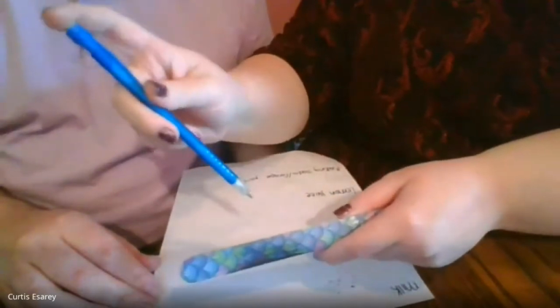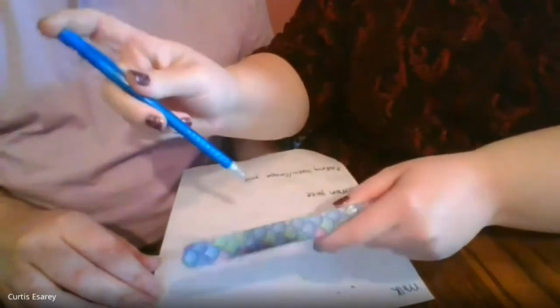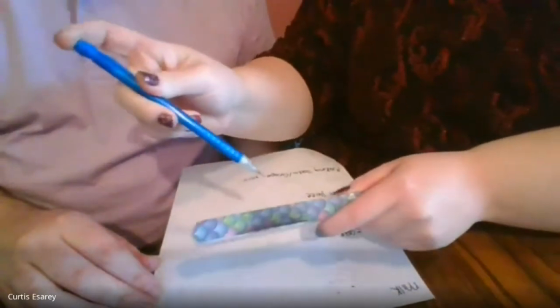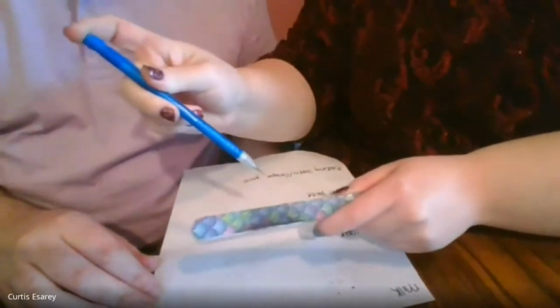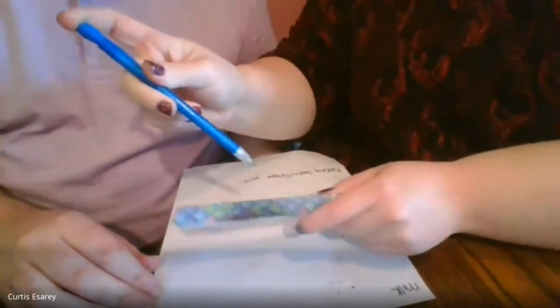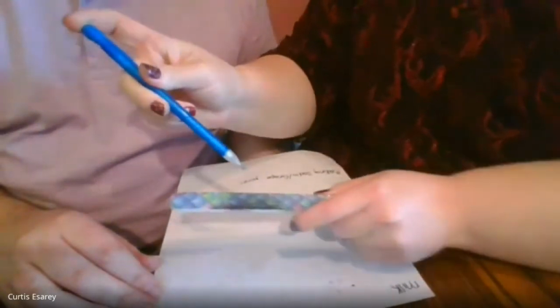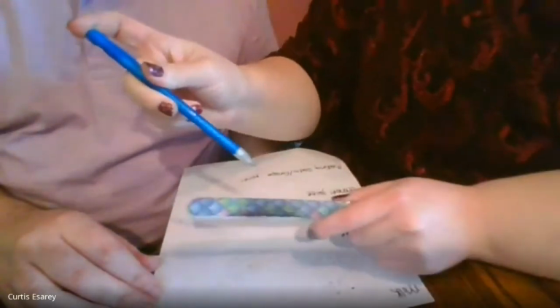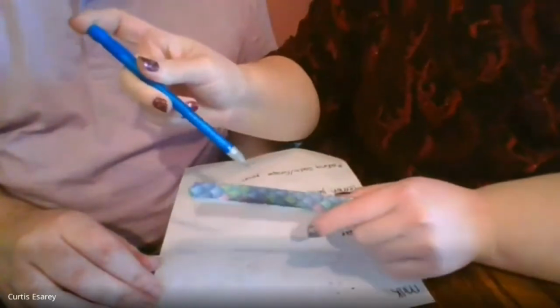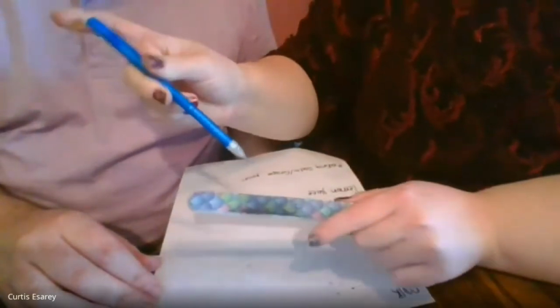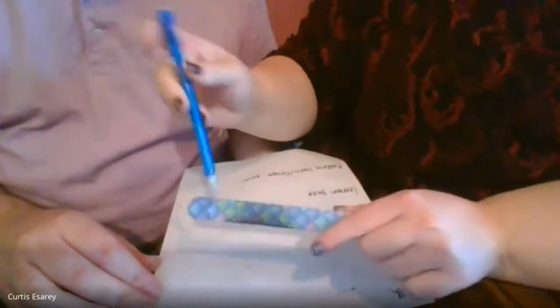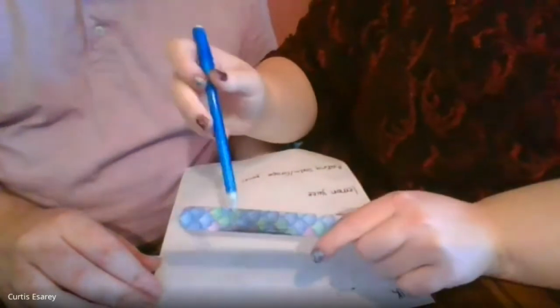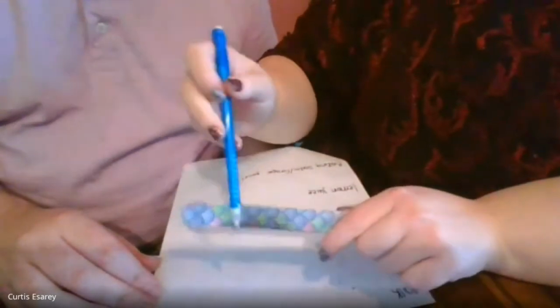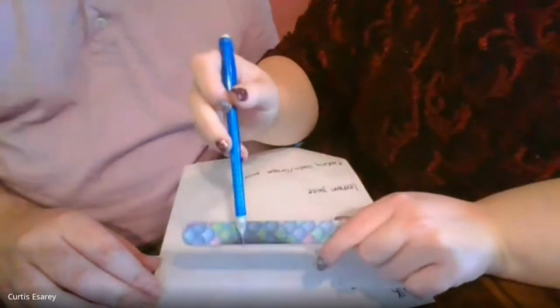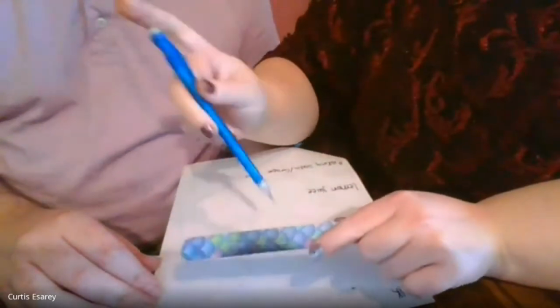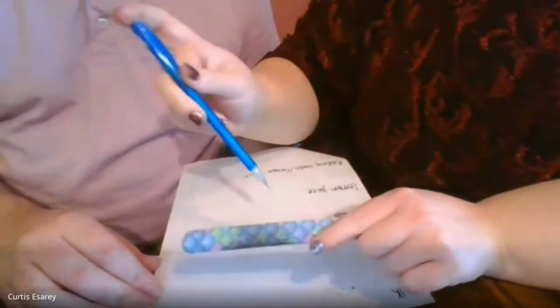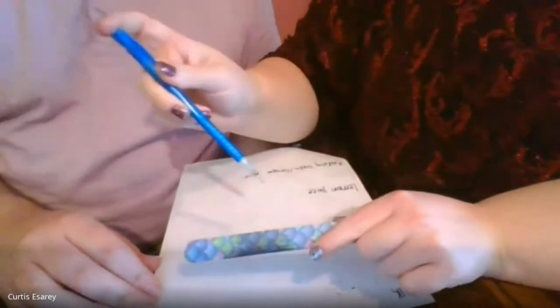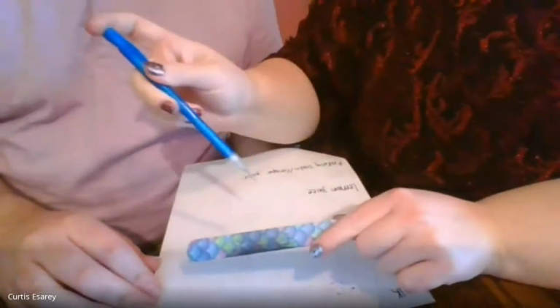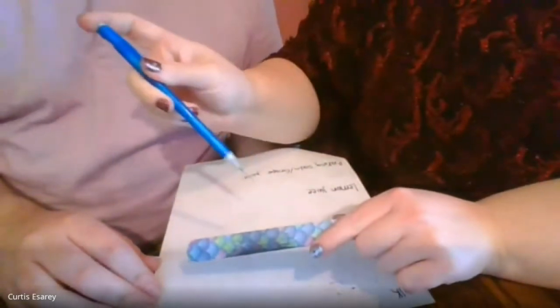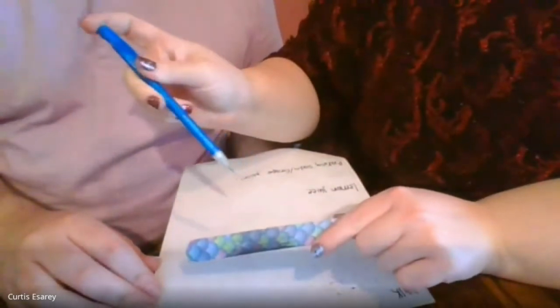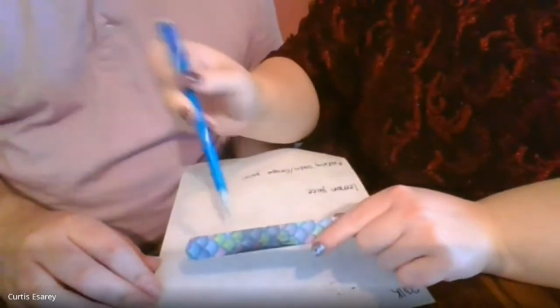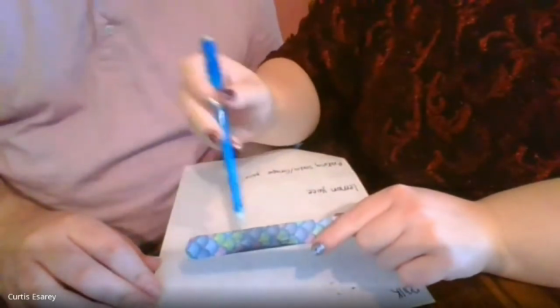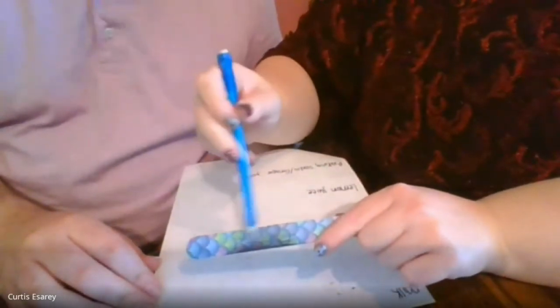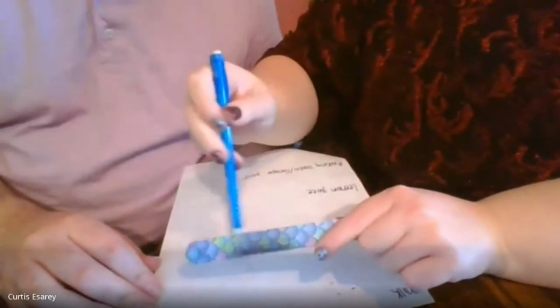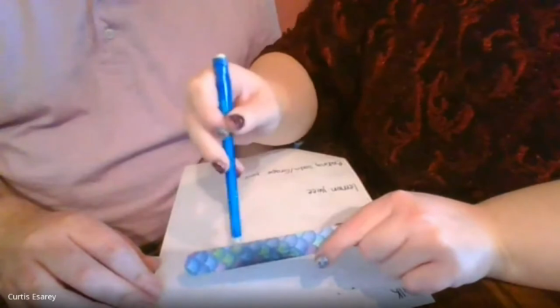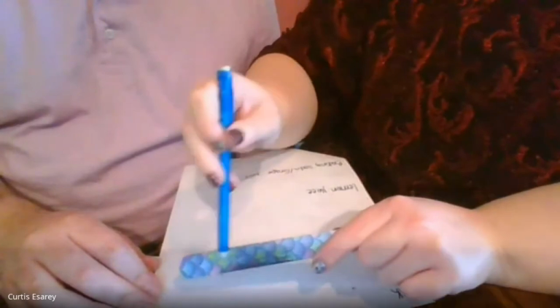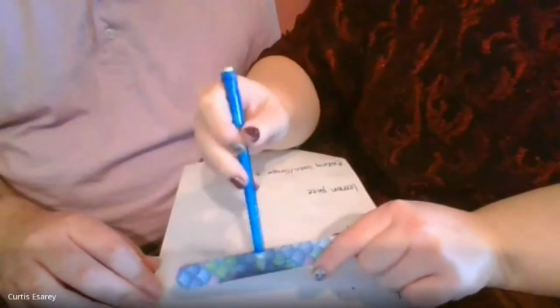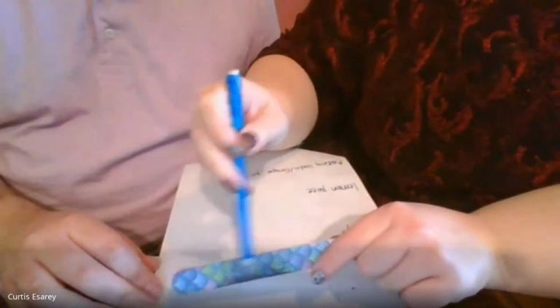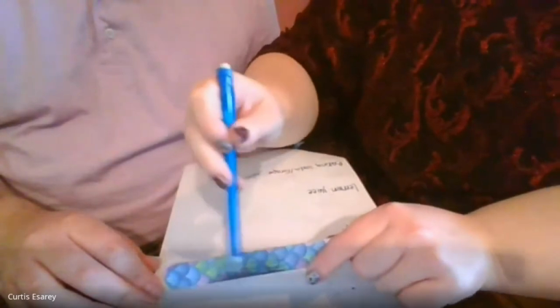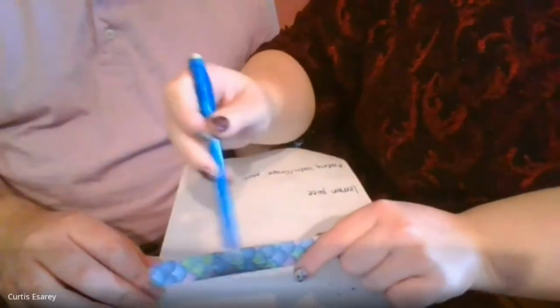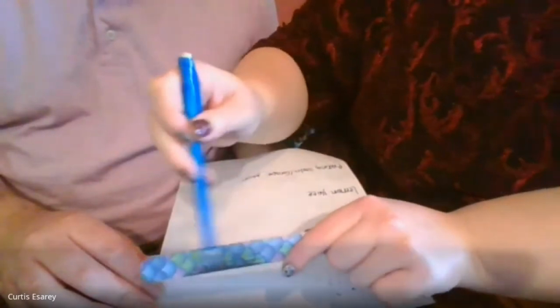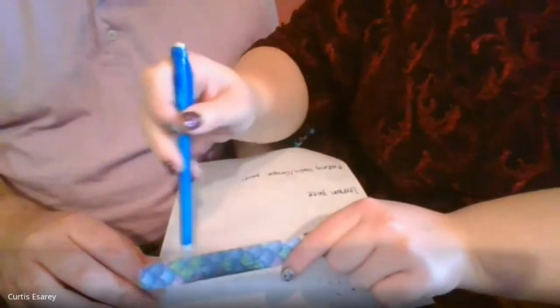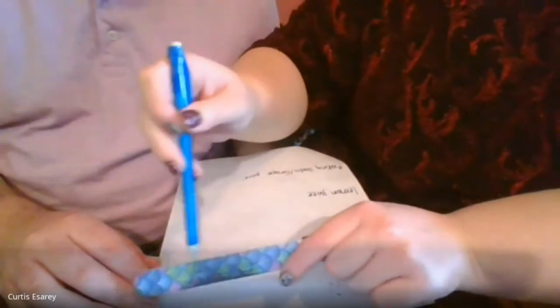Also, if you choose to use a nail file - if it's not your own personal nail file, I would ask permission first.